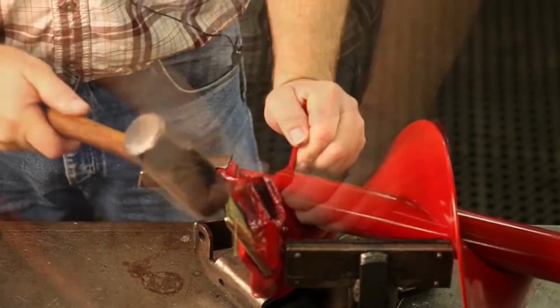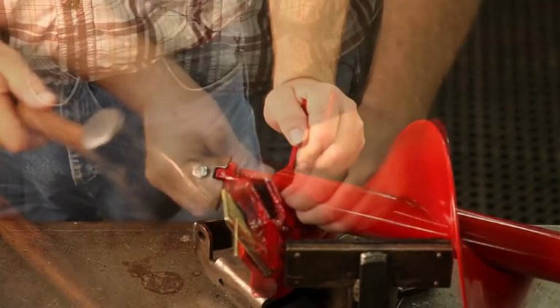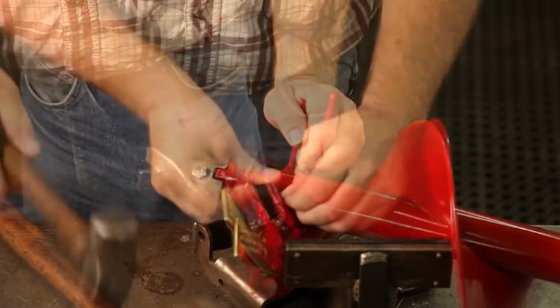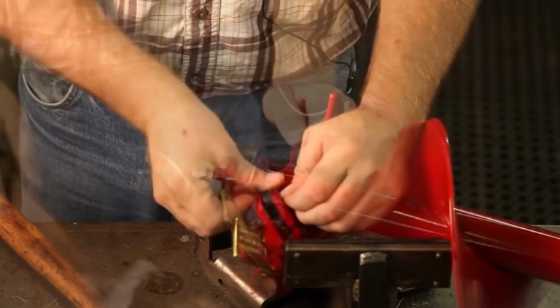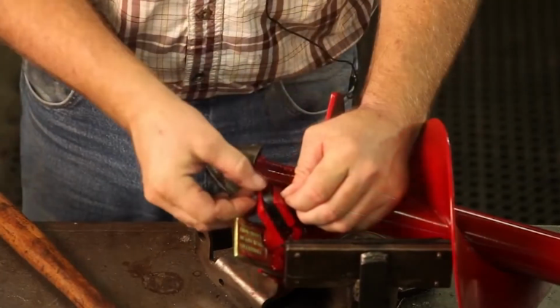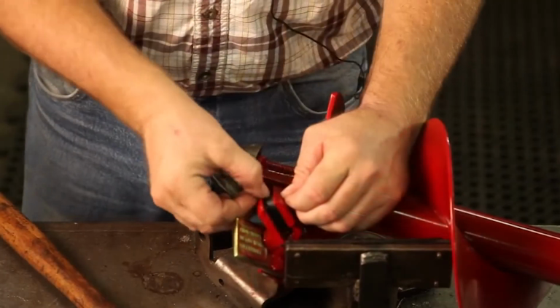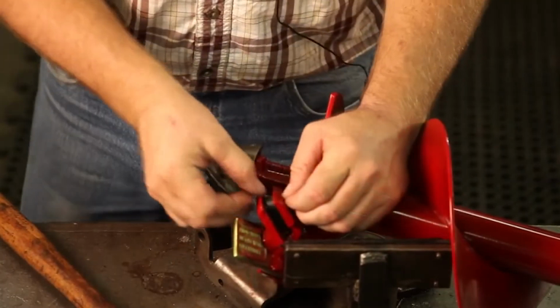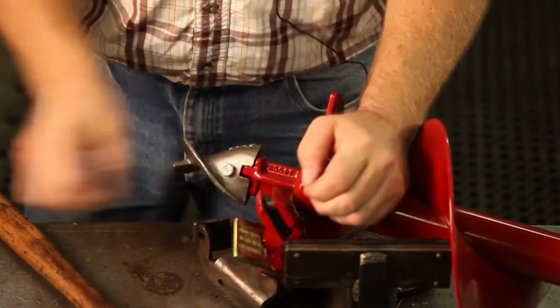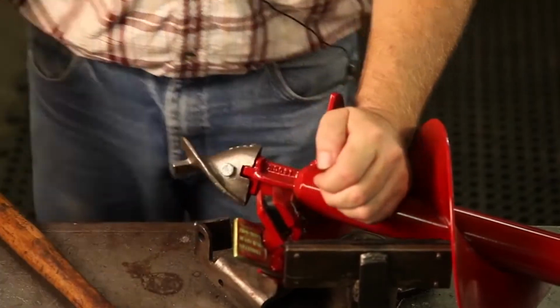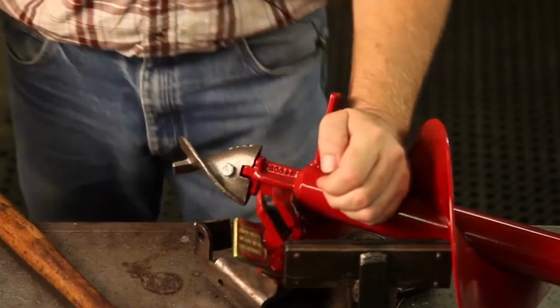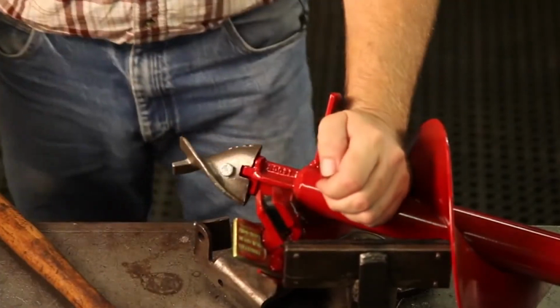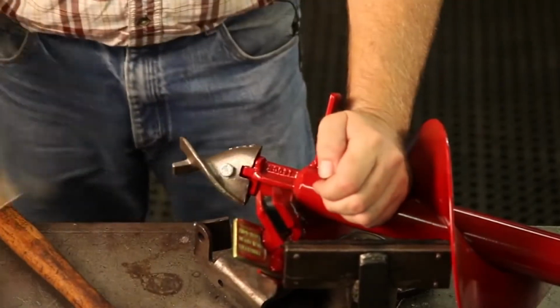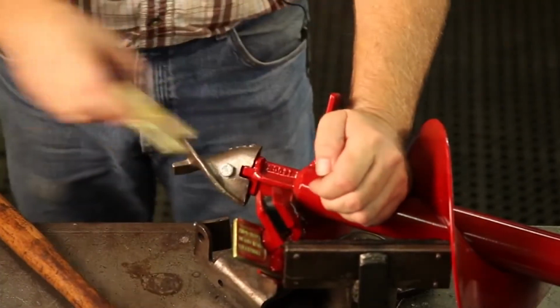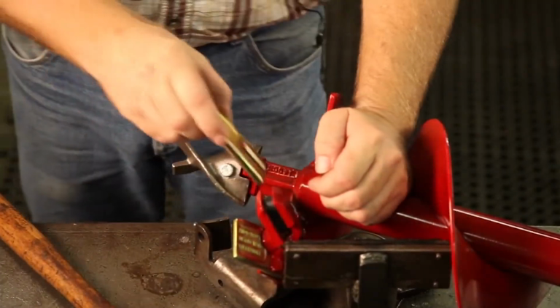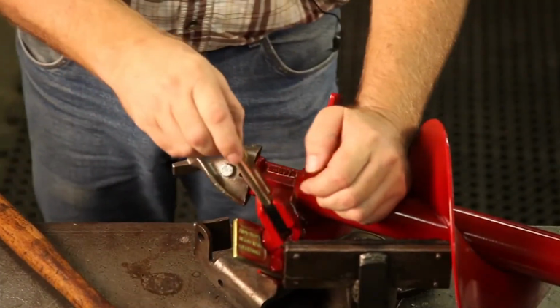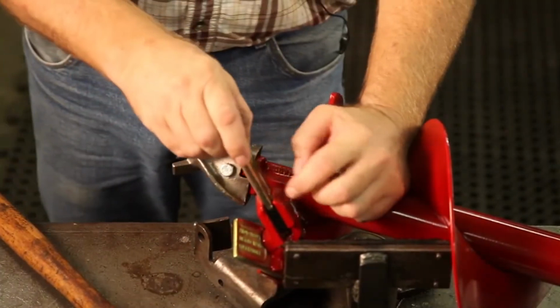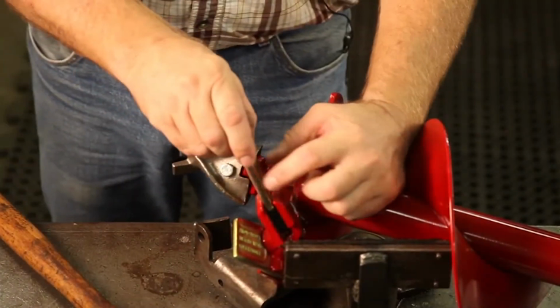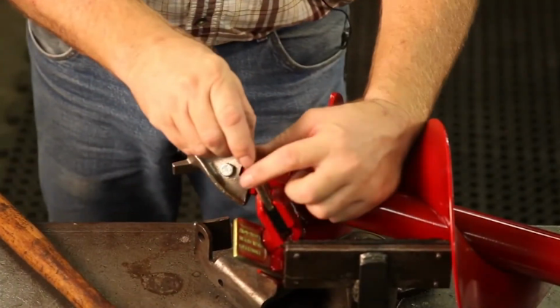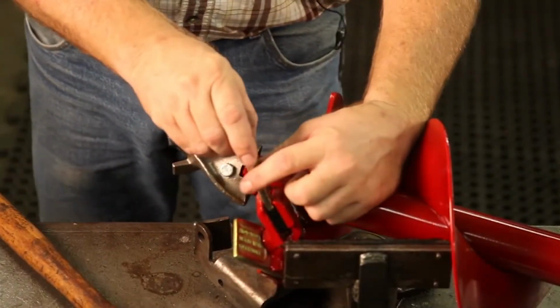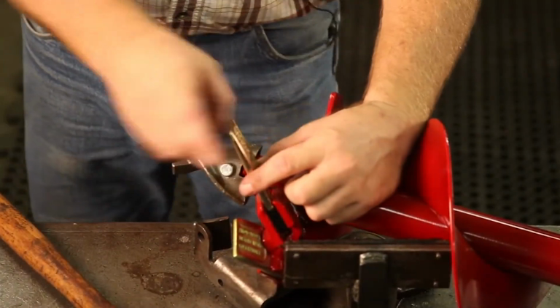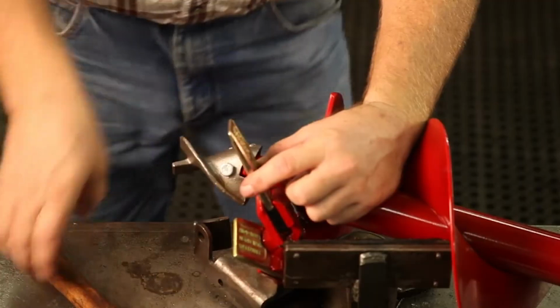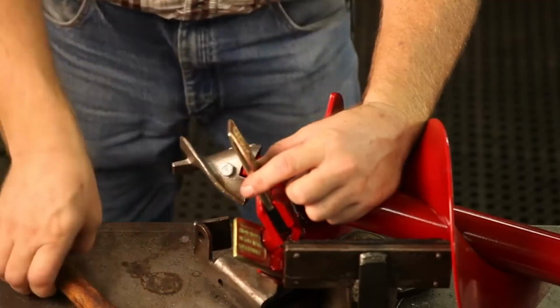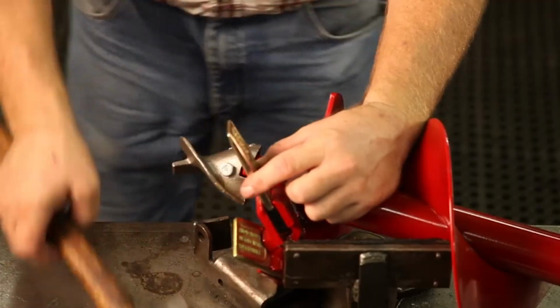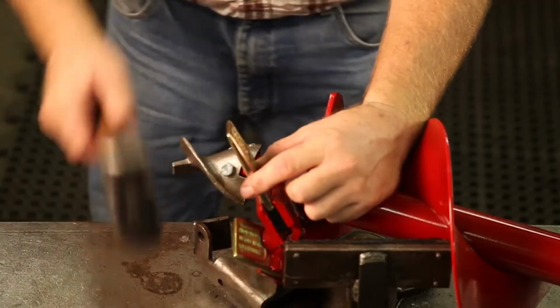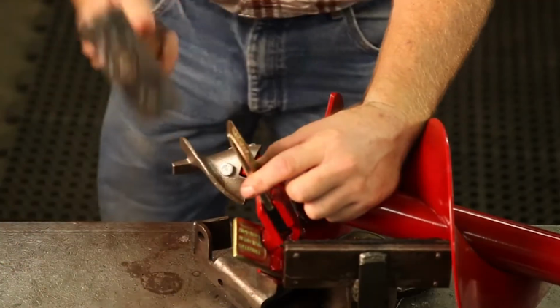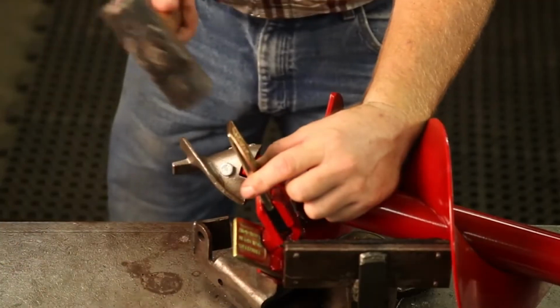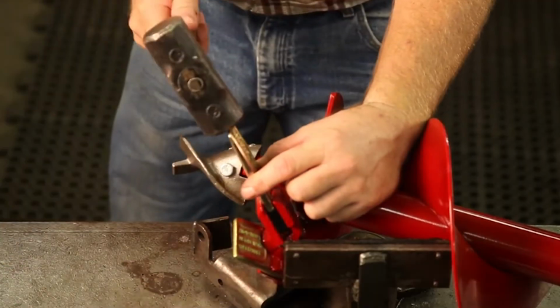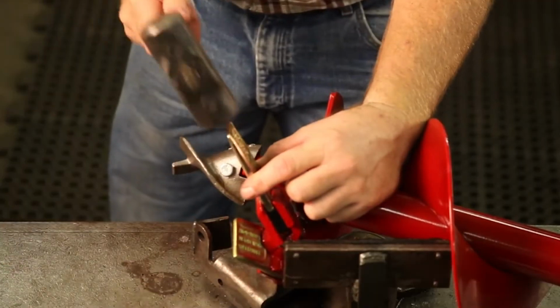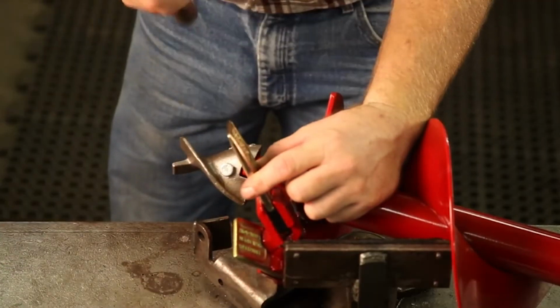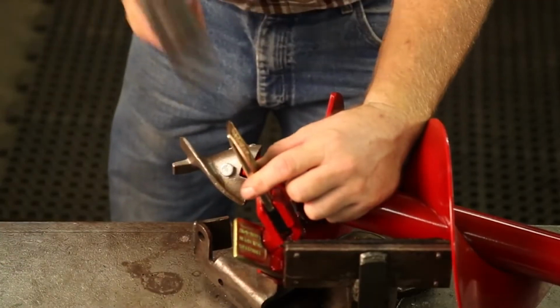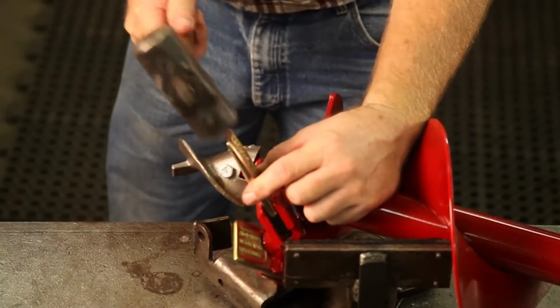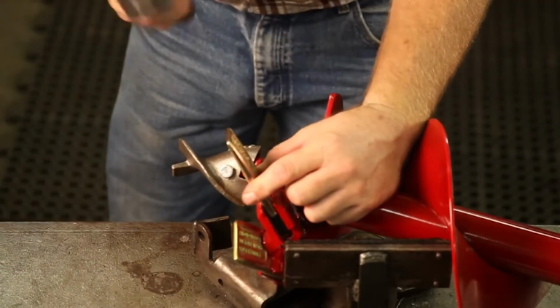To remove the blades, simply use a hammer and chisel and drive the teeth back out of the holder.